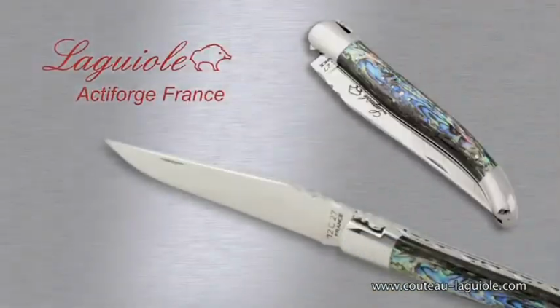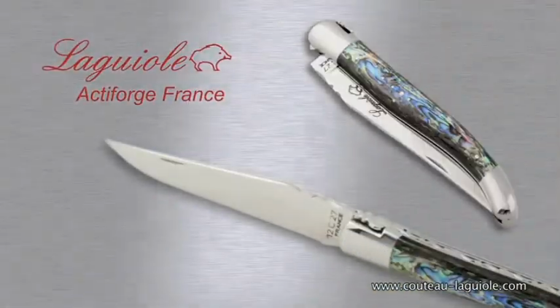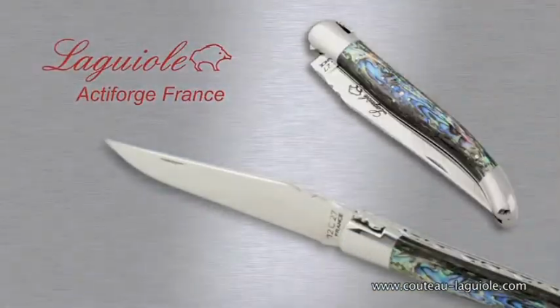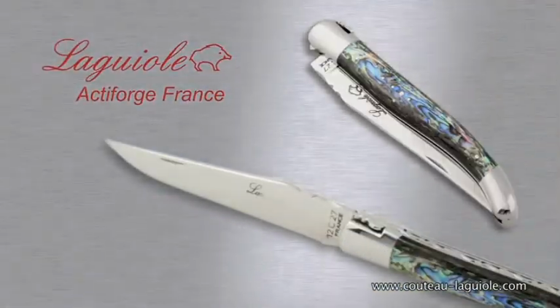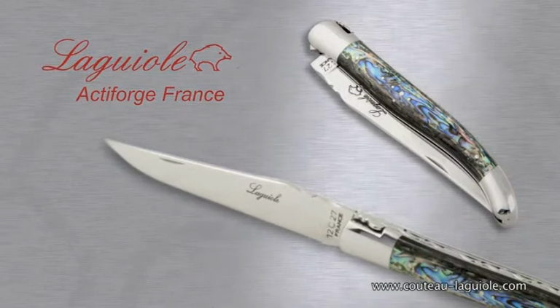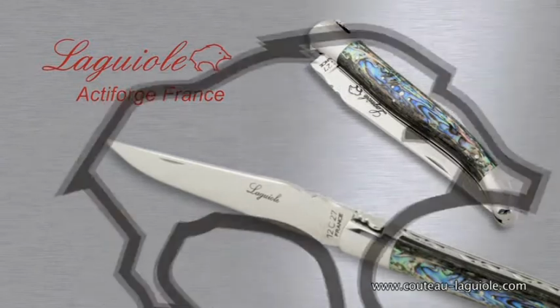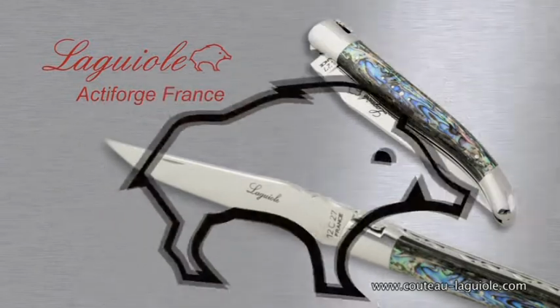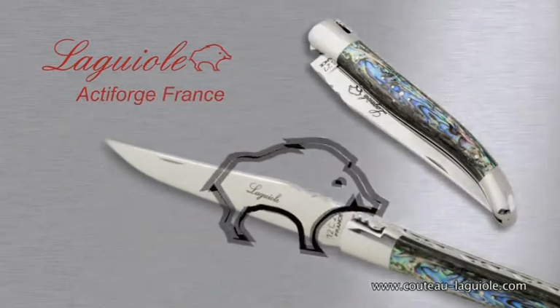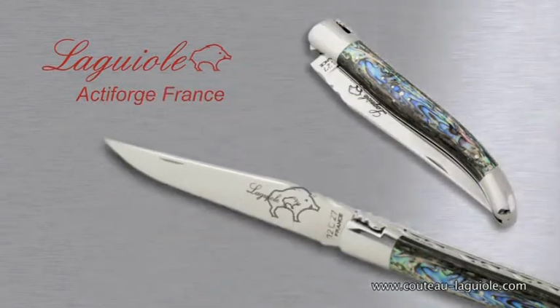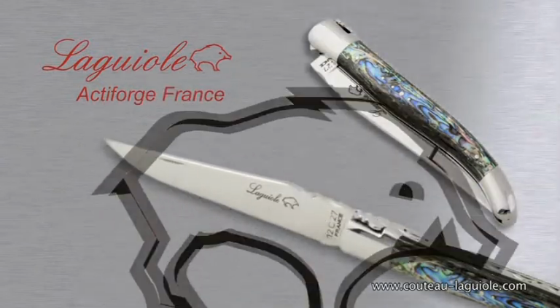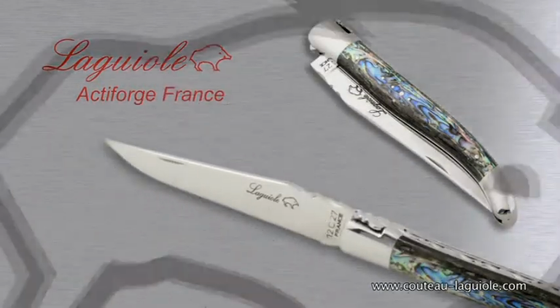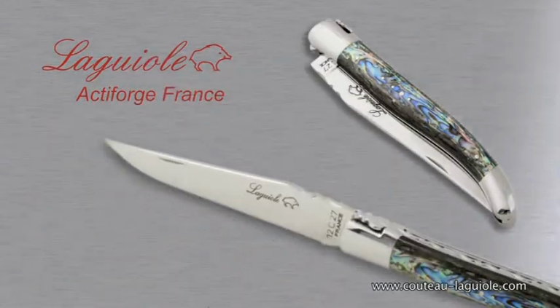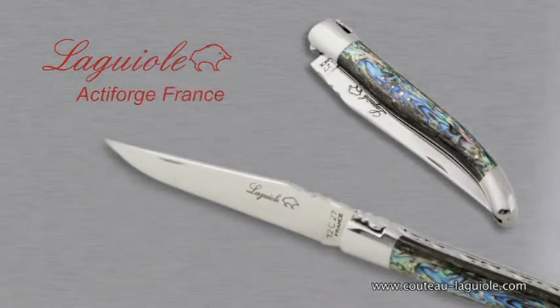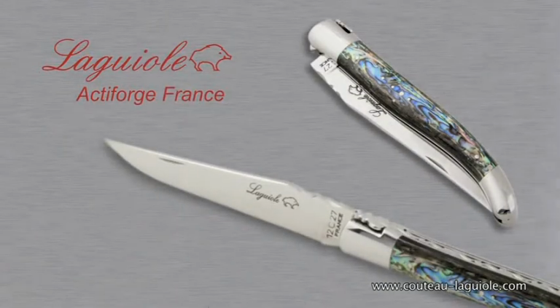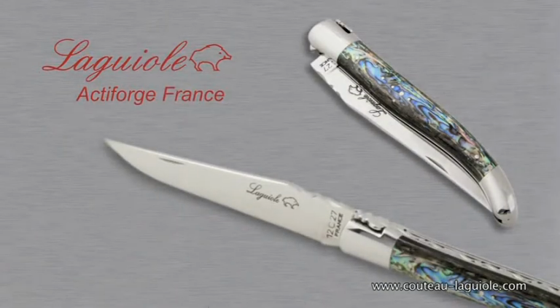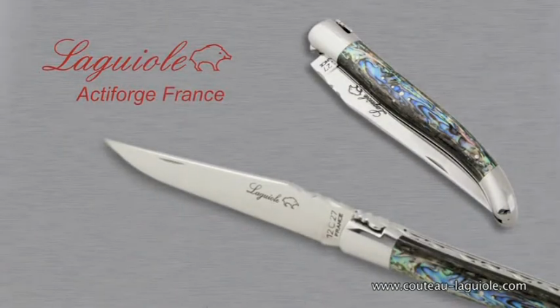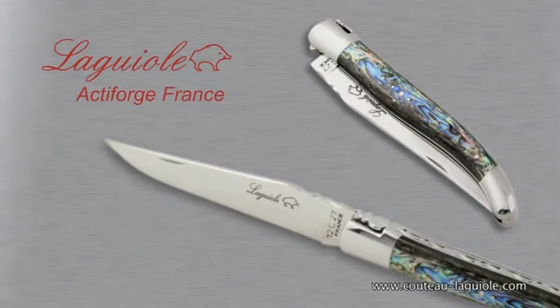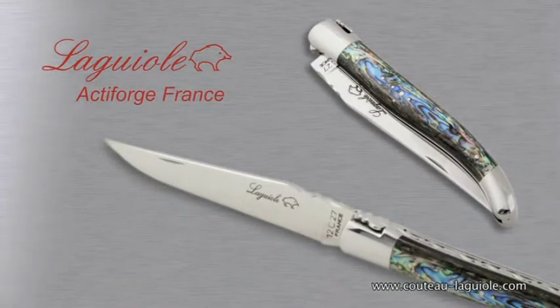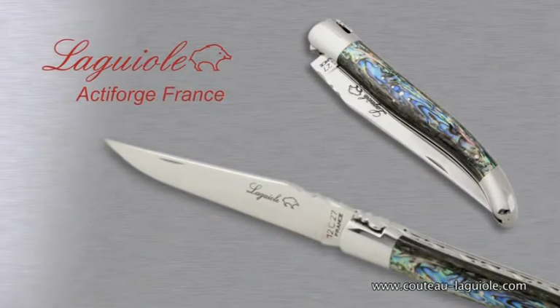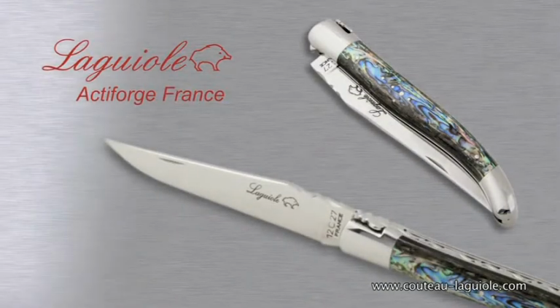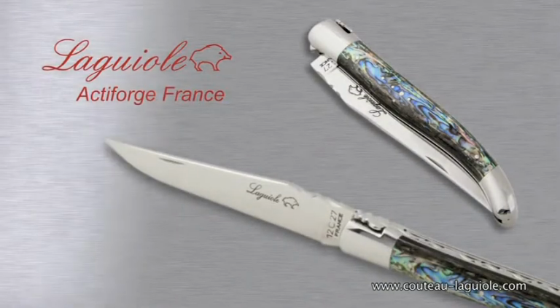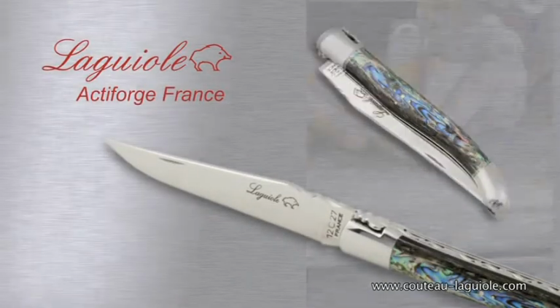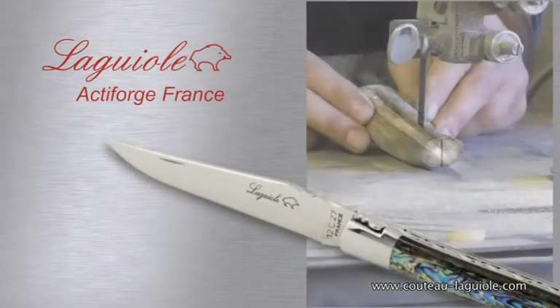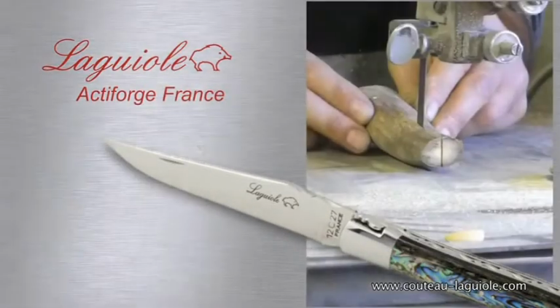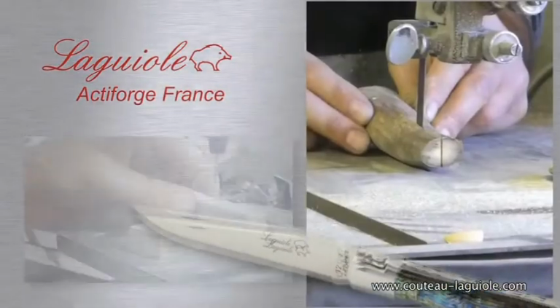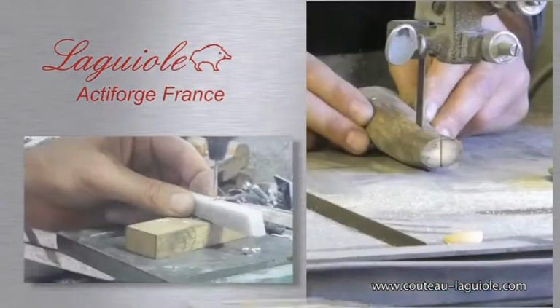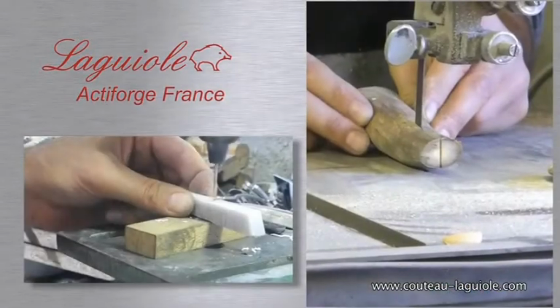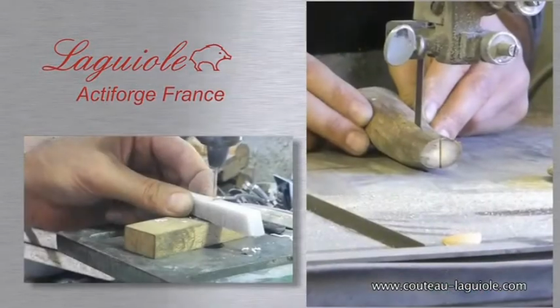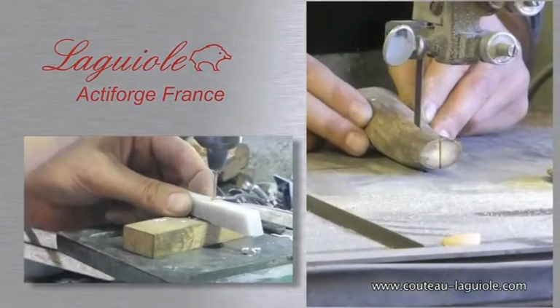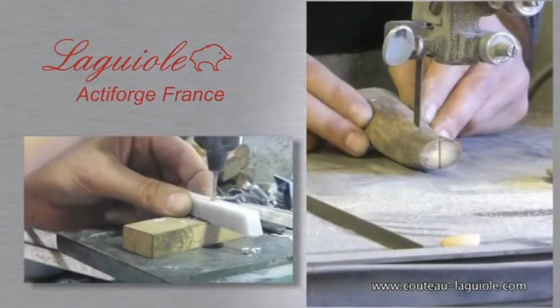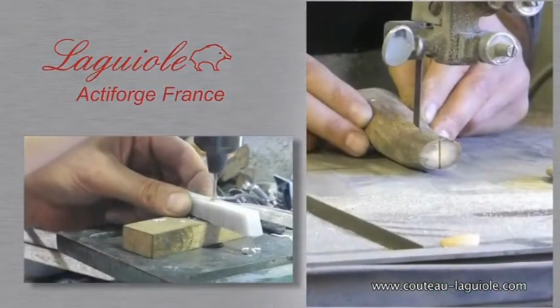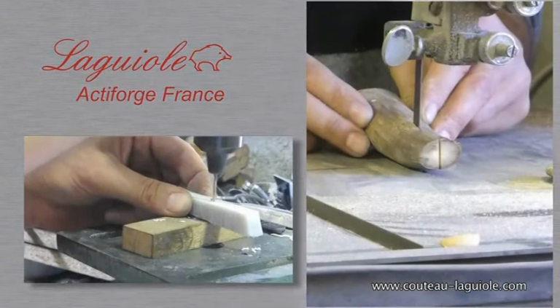Our Laguiole Active Forge knives, stamped with the mark of the boar, are crafted in small production runs here in Thiers.